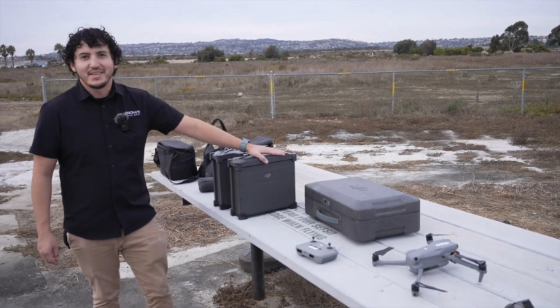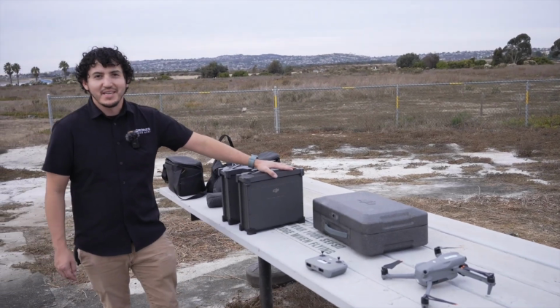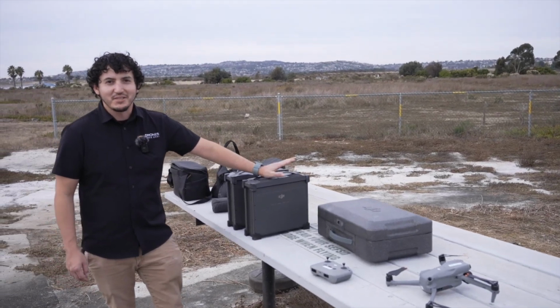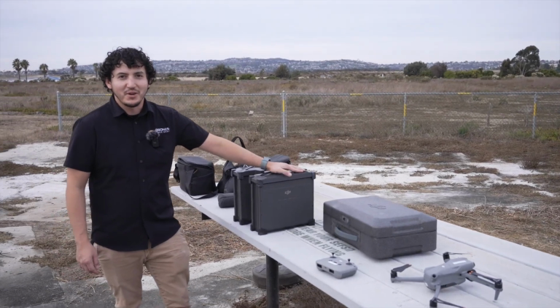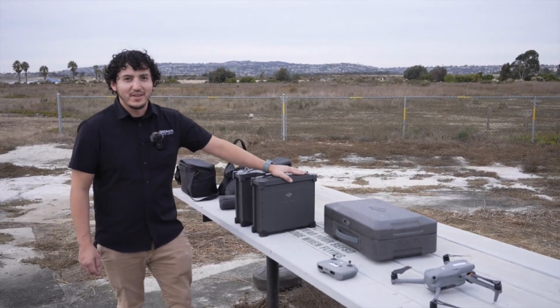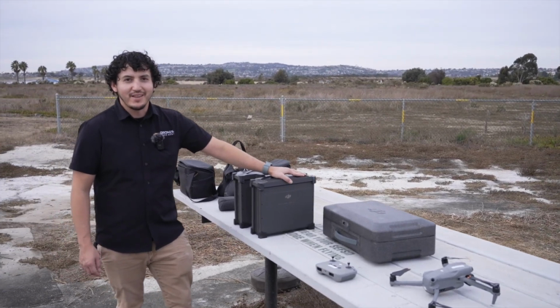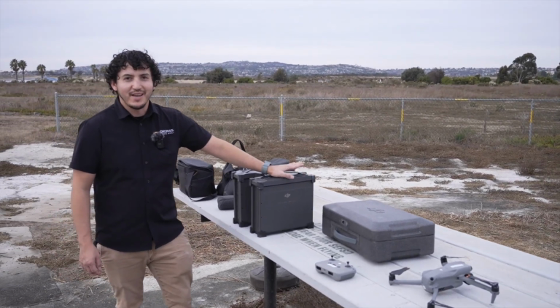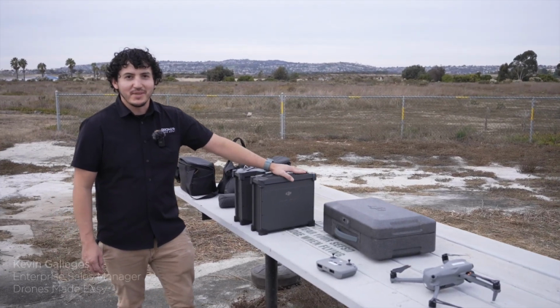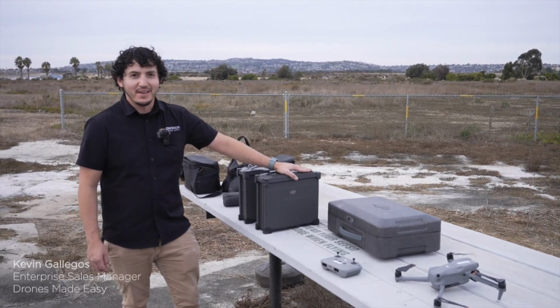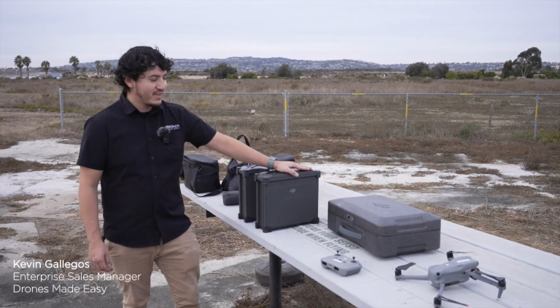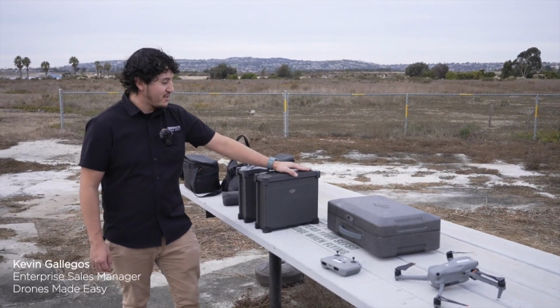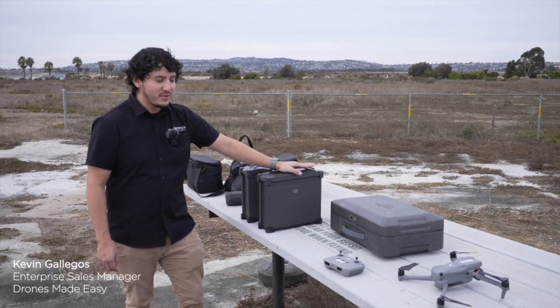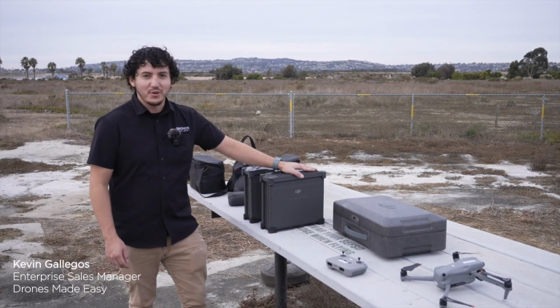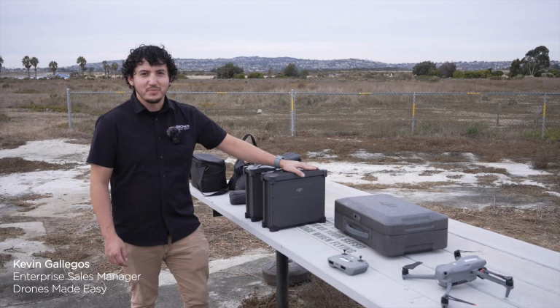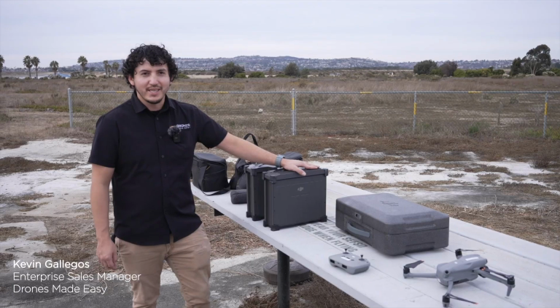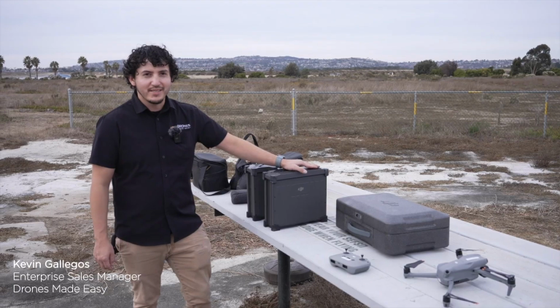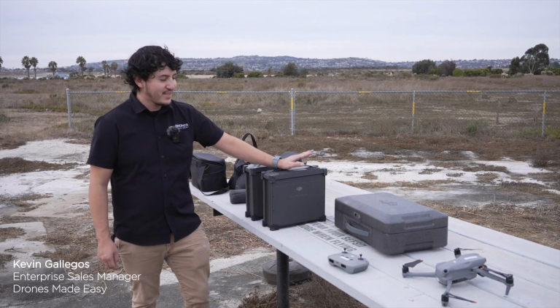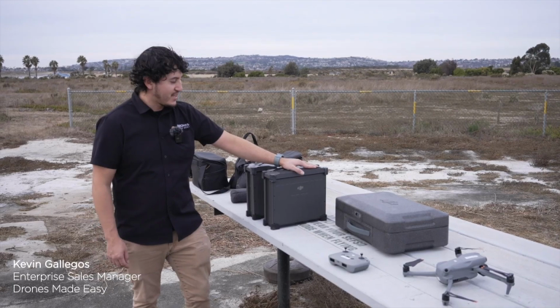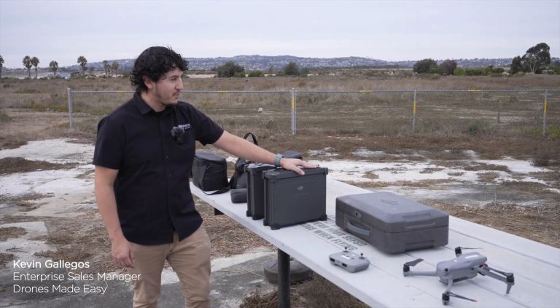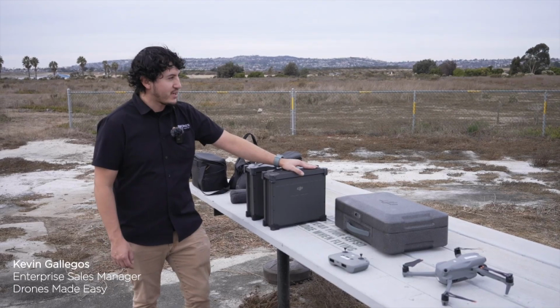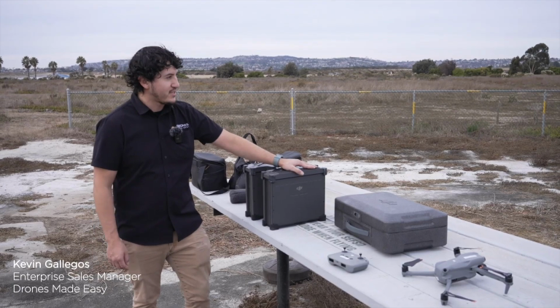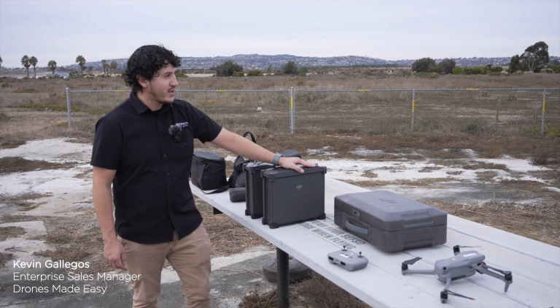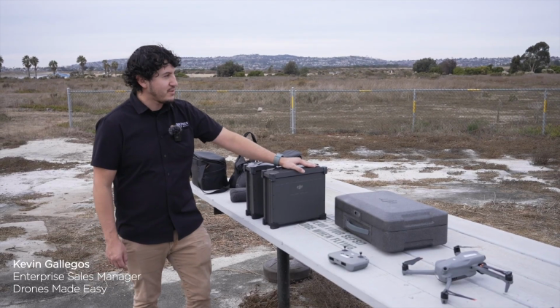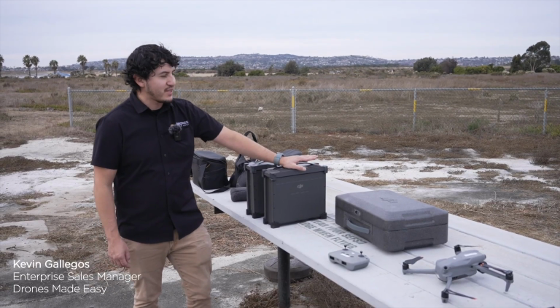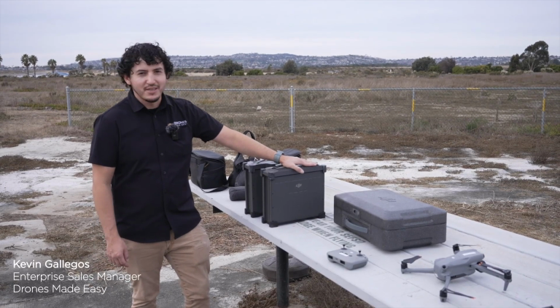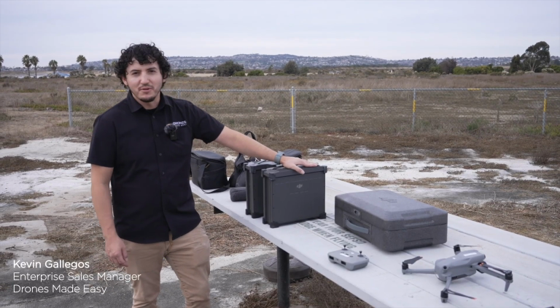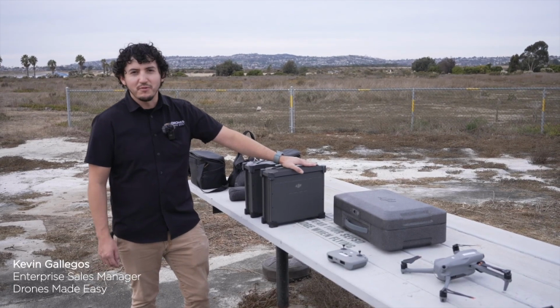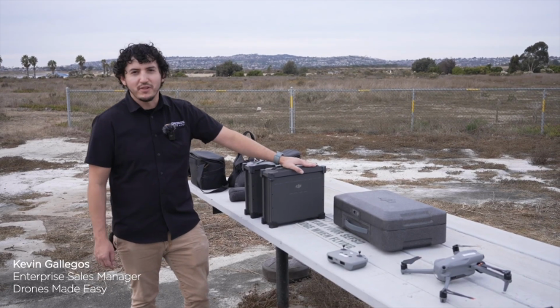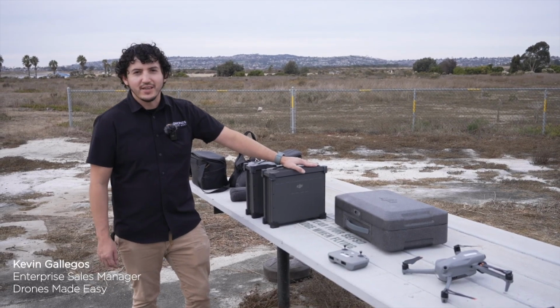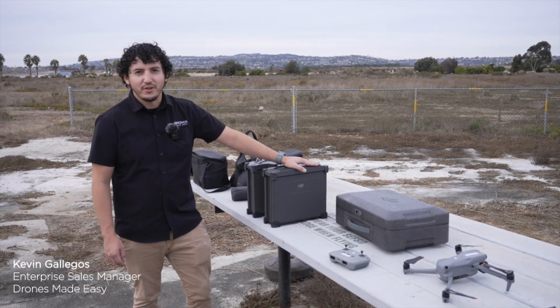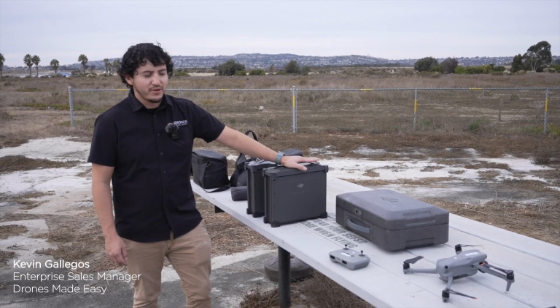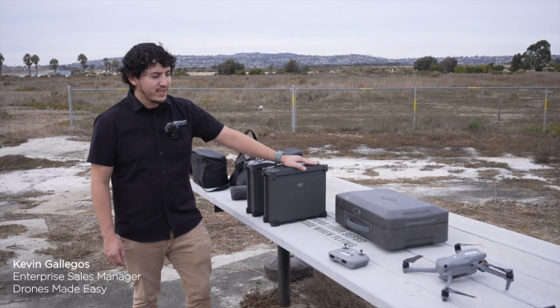Hey, how's it going? I'm Kevin here with Drones Made Easy, and today we're going to try out the new Fly Cart 30.